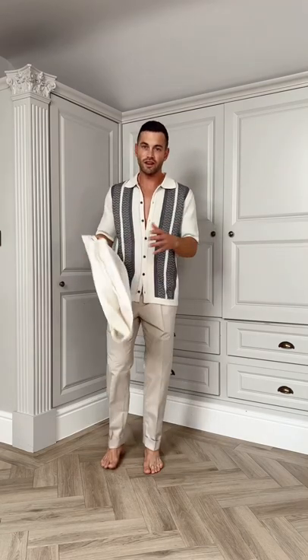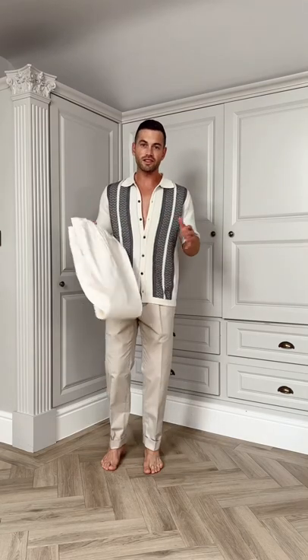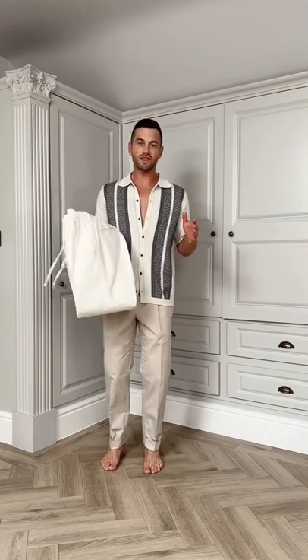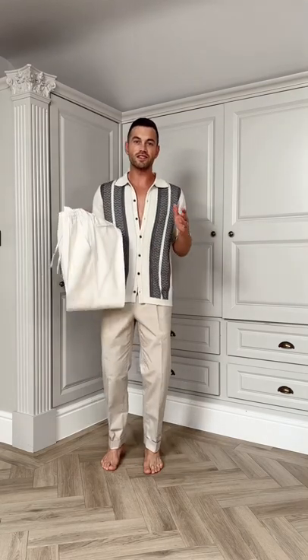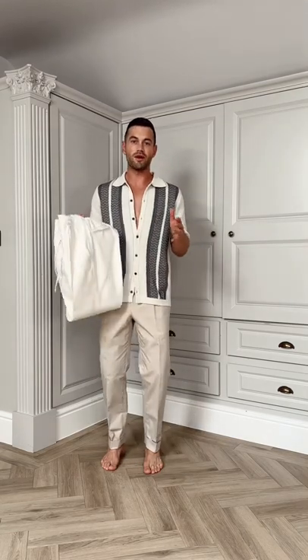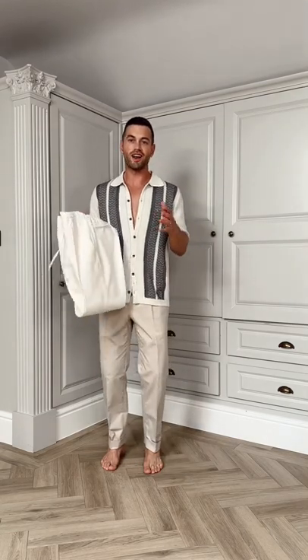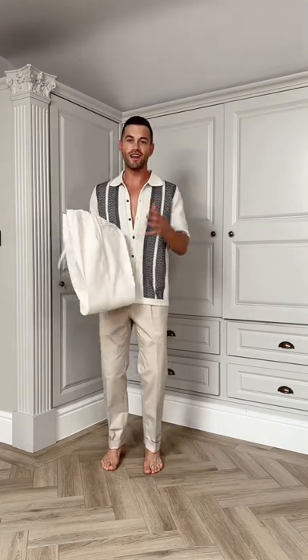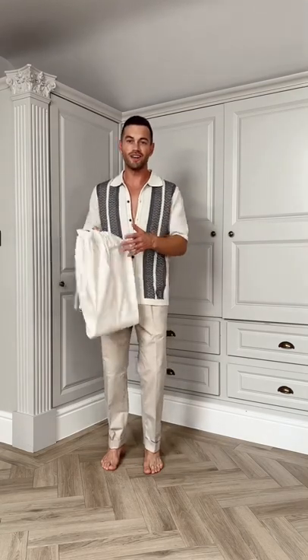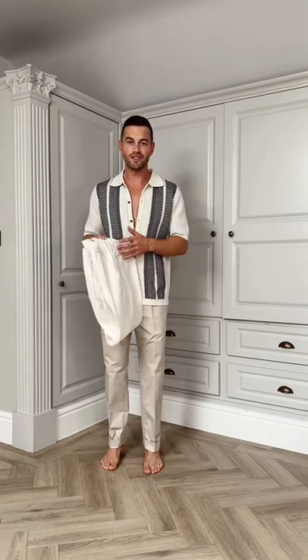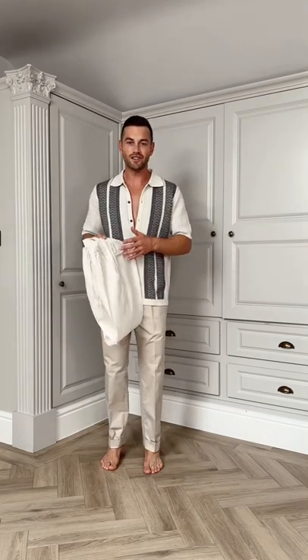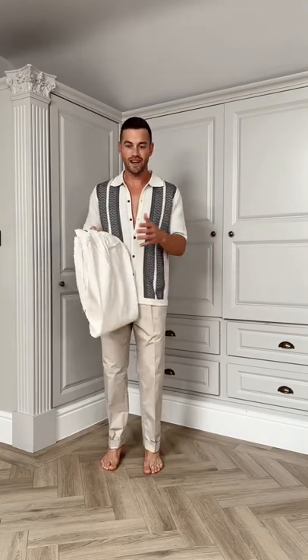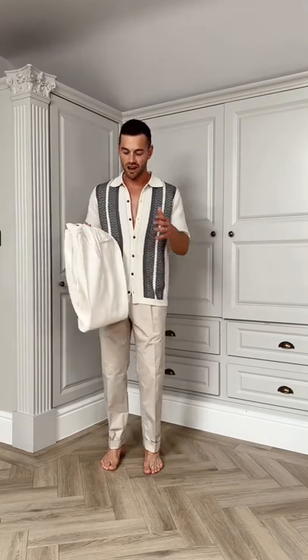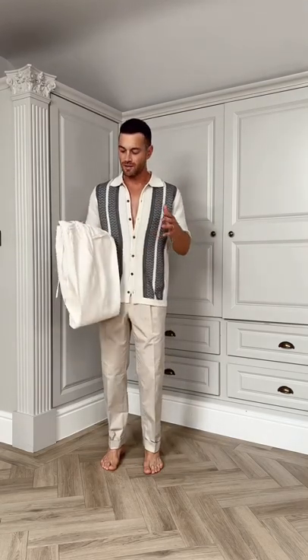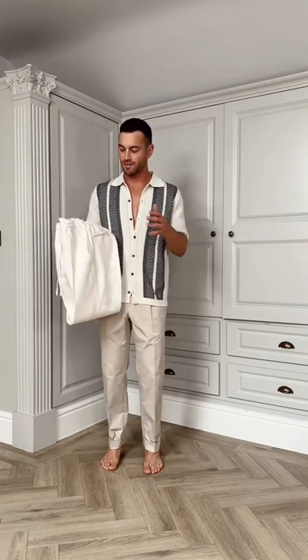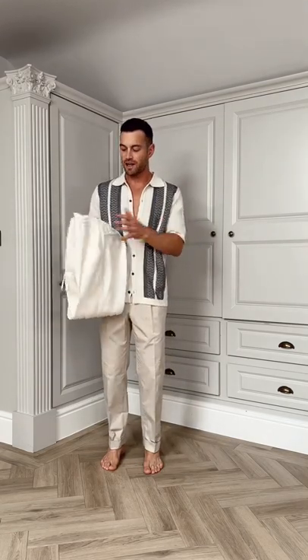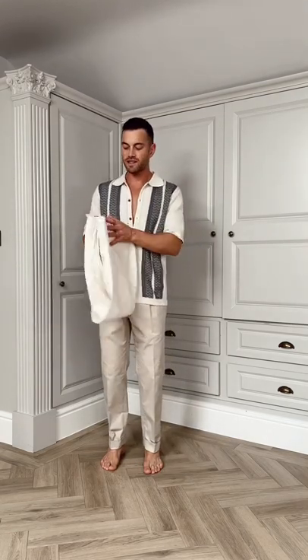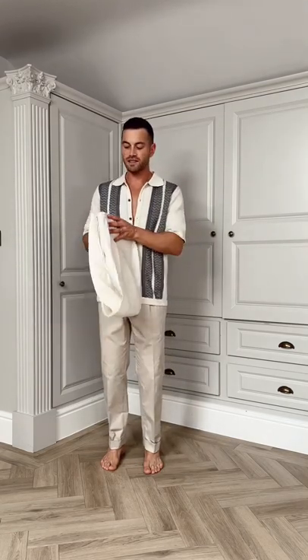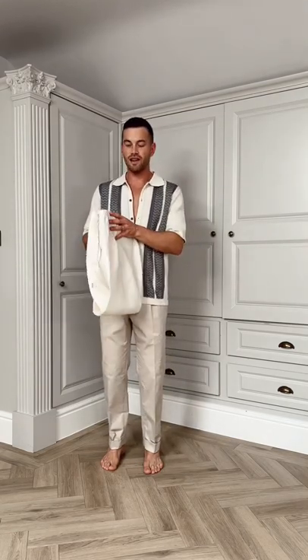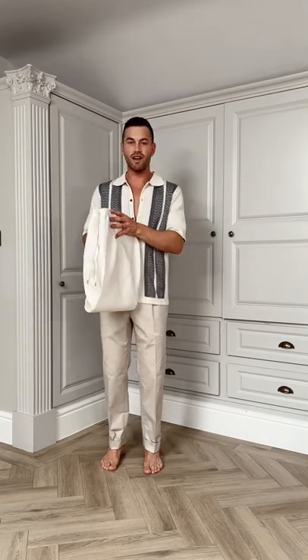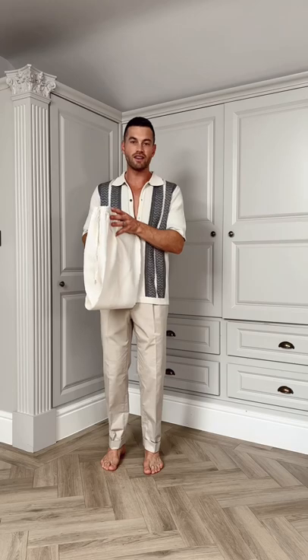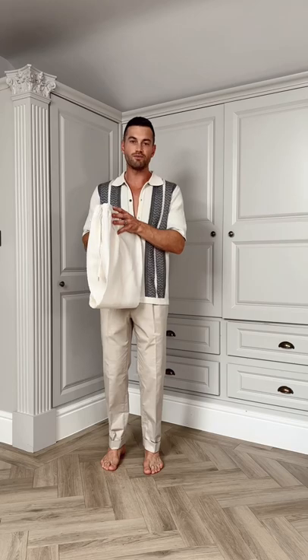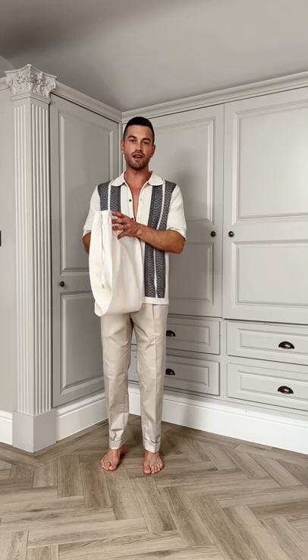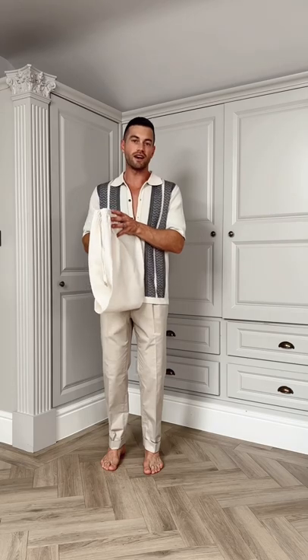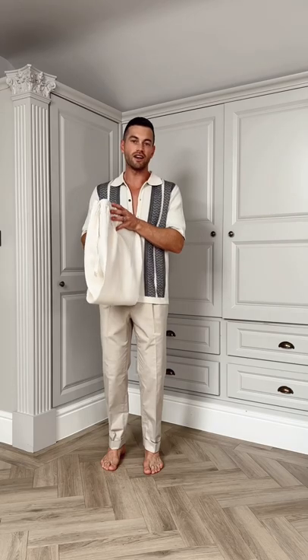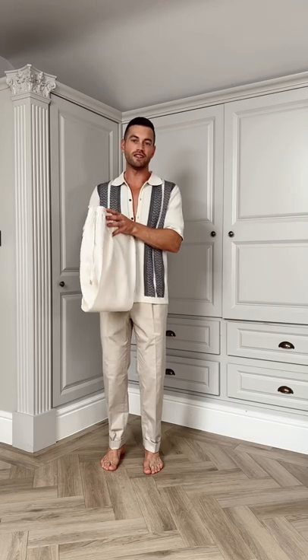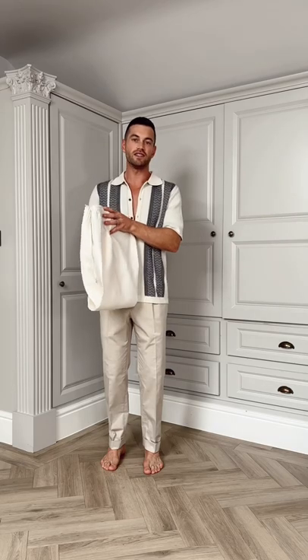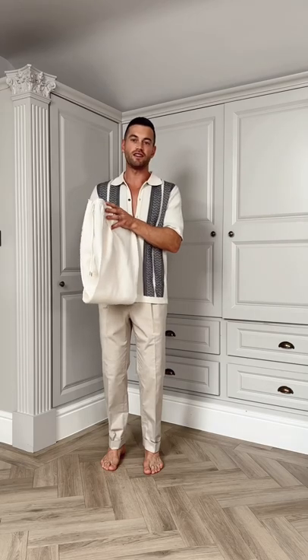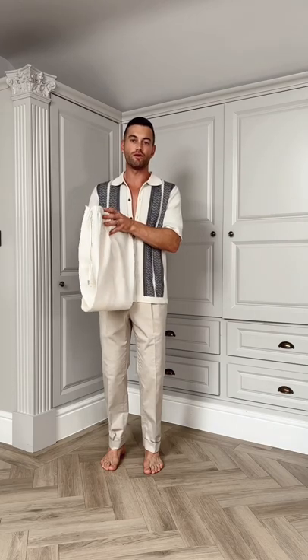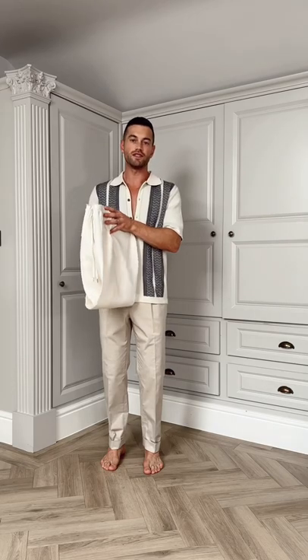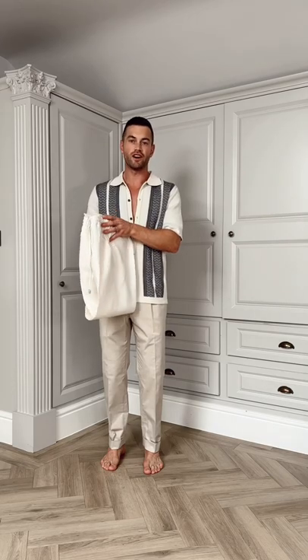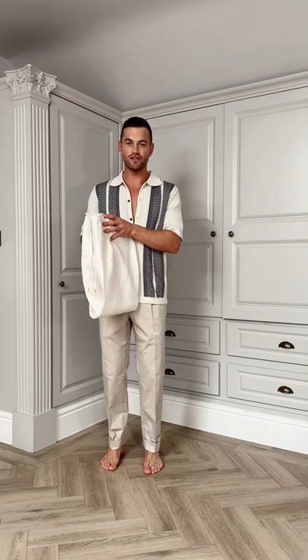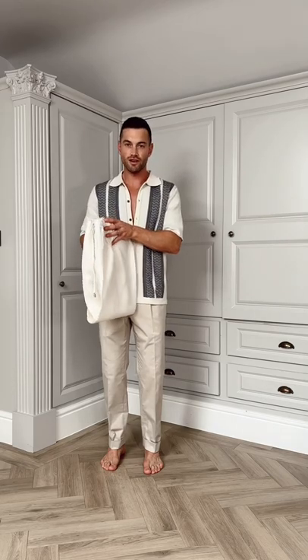Nothing so summery as linen, so today I'm going to be piecing together these brilliant 1949 trousers.